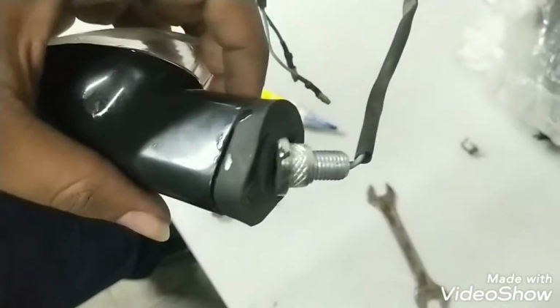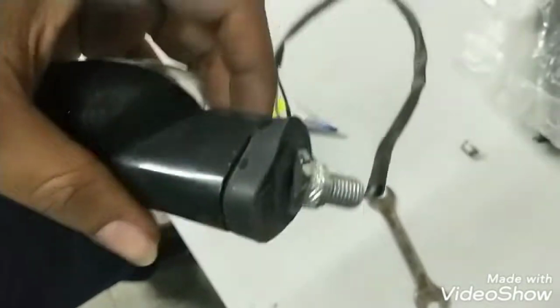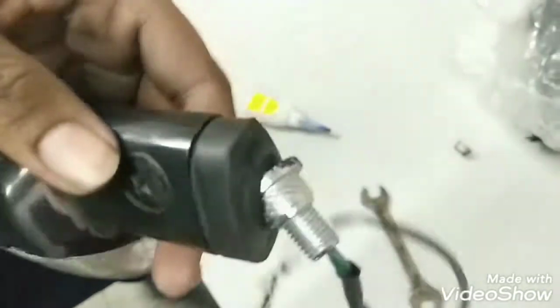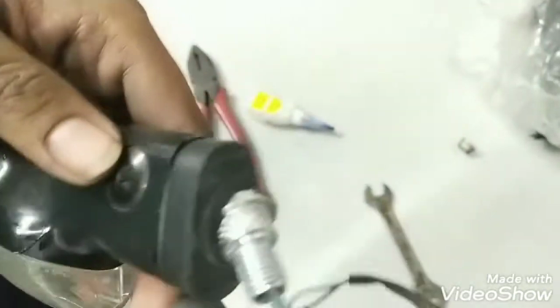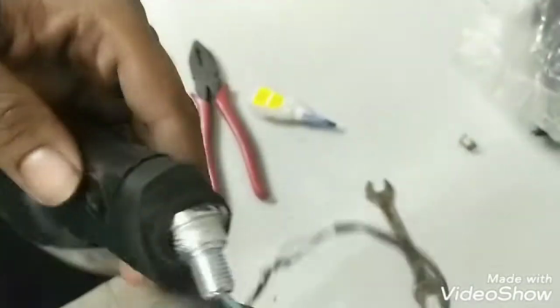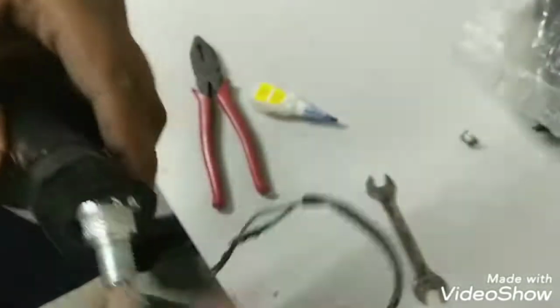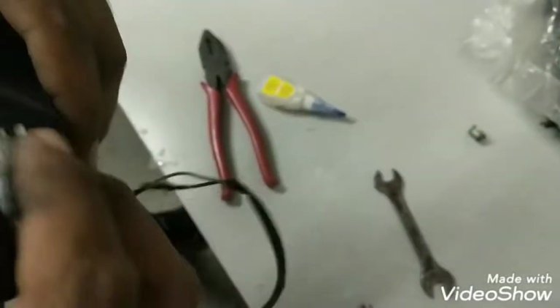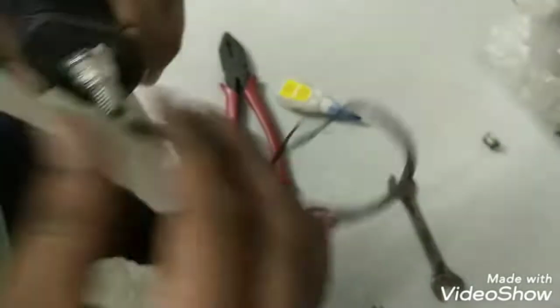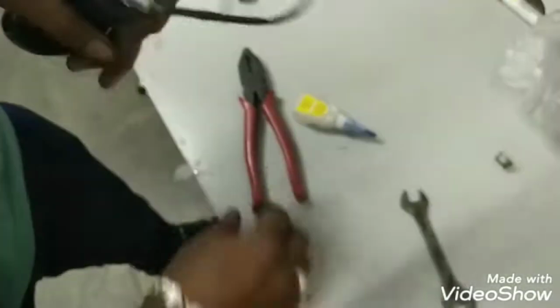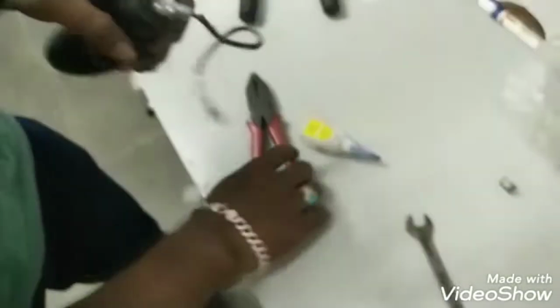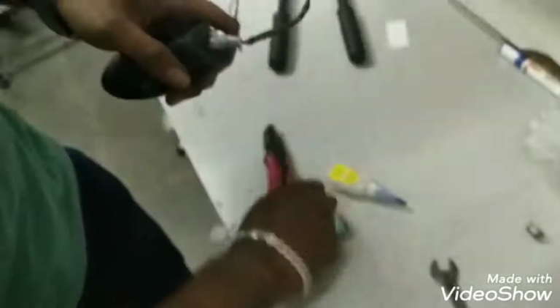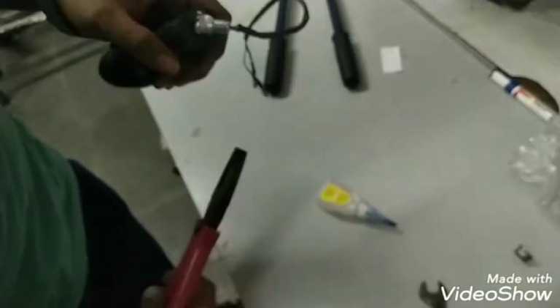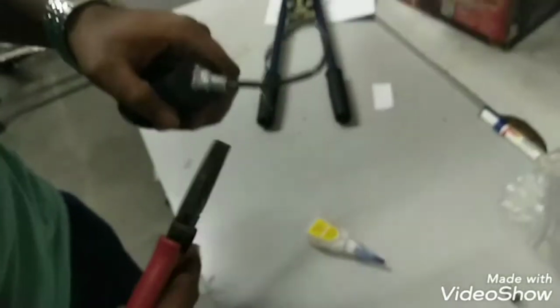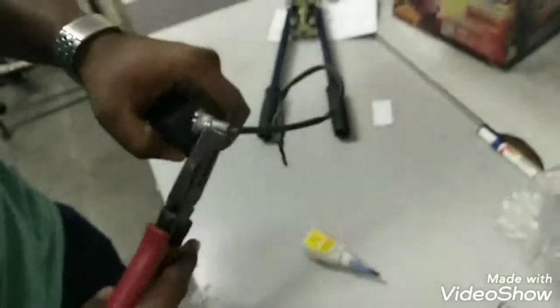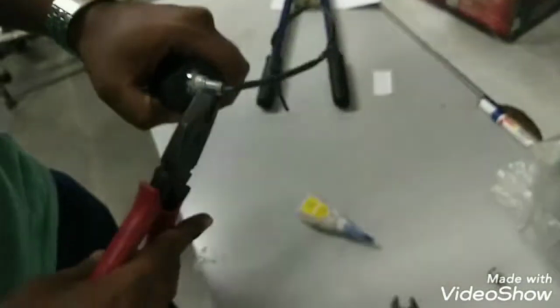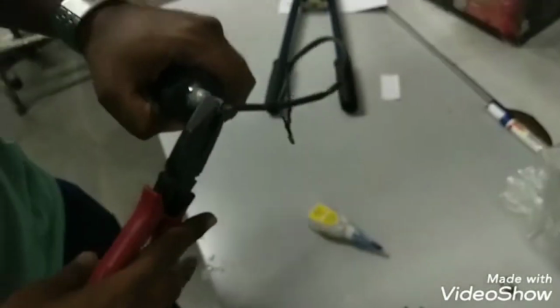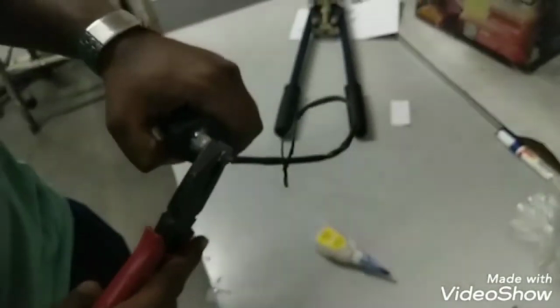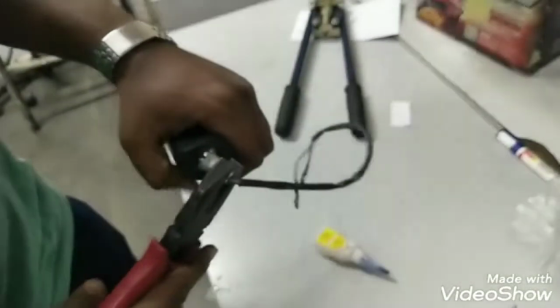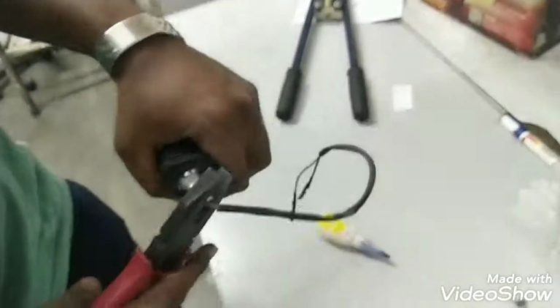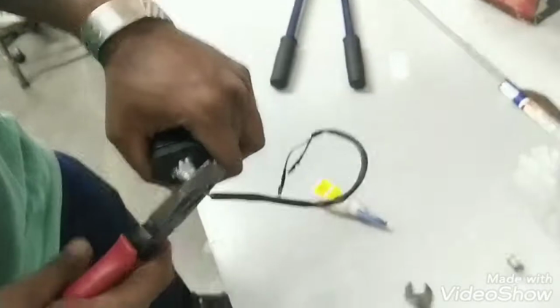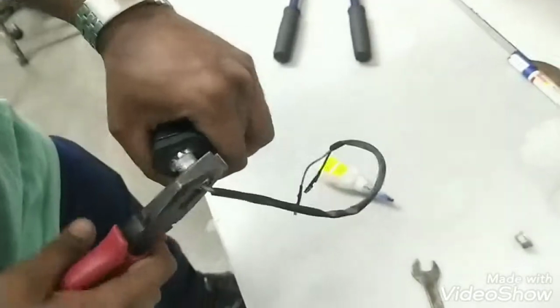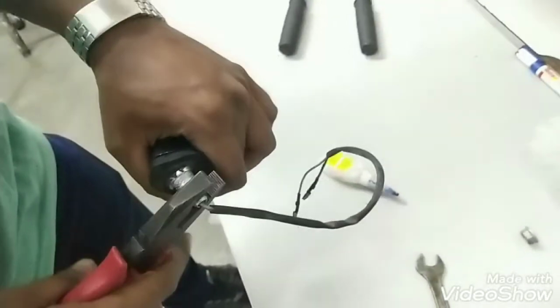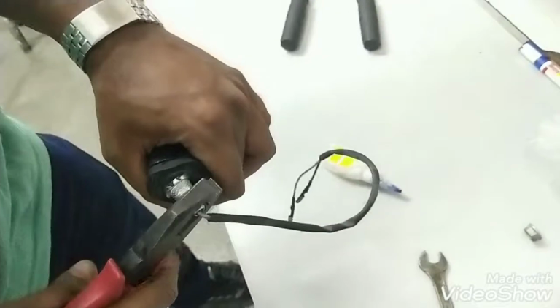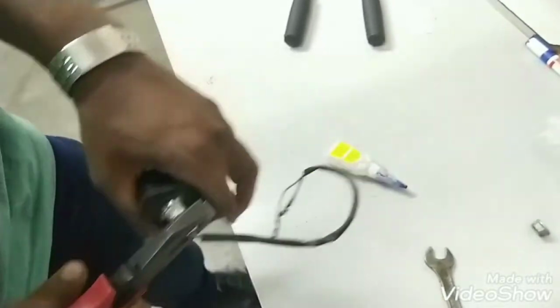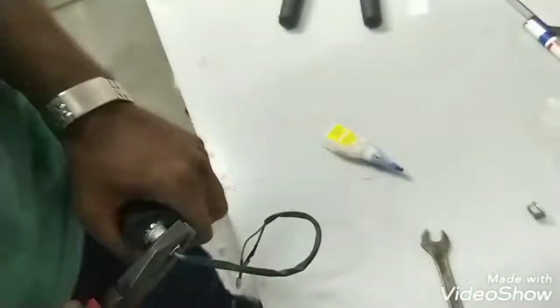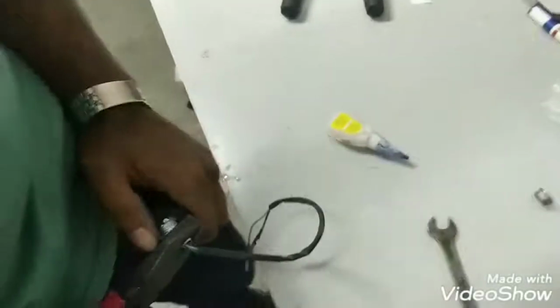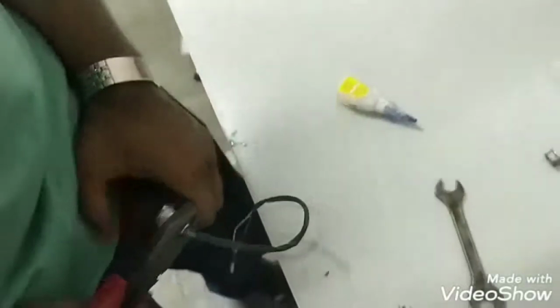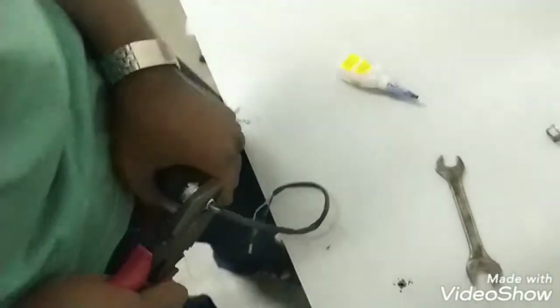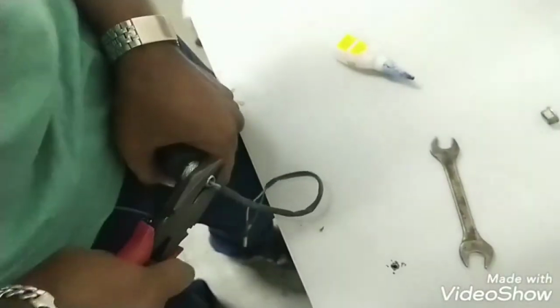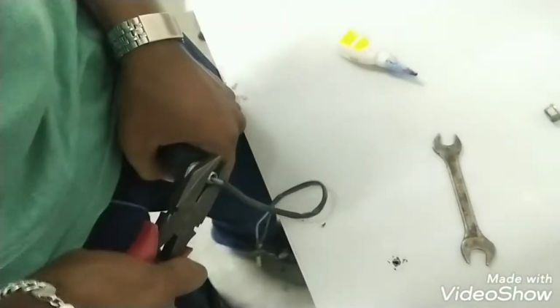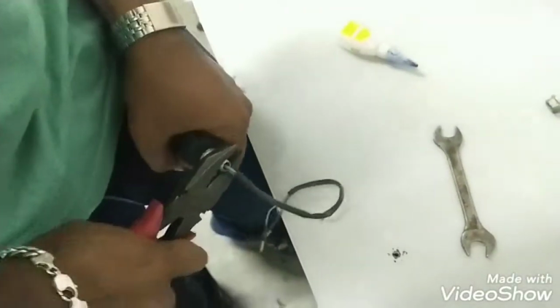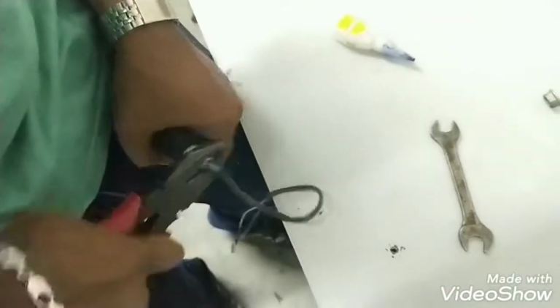Then we'll fix it. Try it with the help of your cutting tape. If it is not going in, you can apply some polish or some liquid and it will go inside.